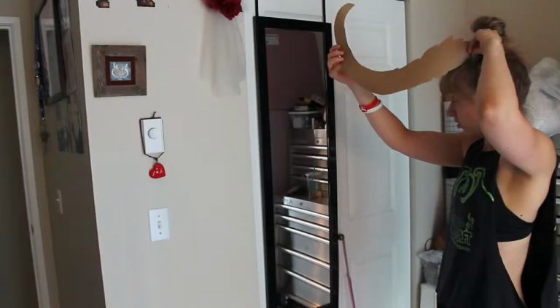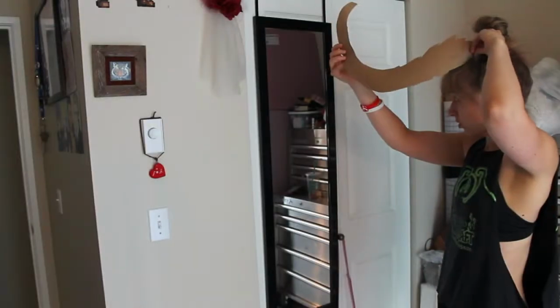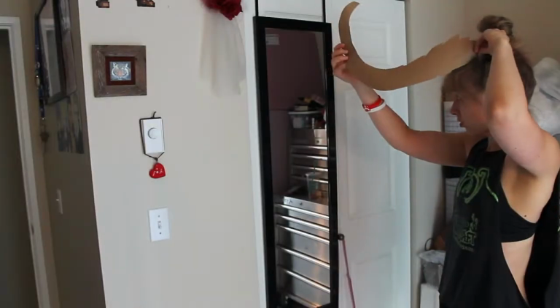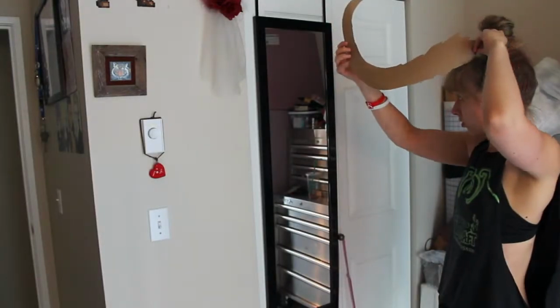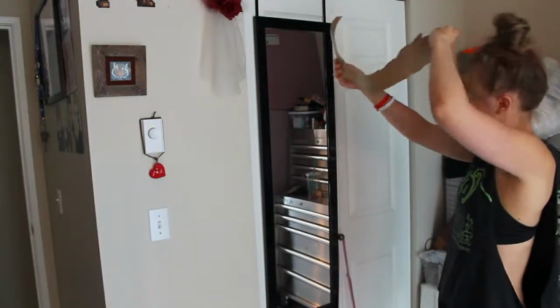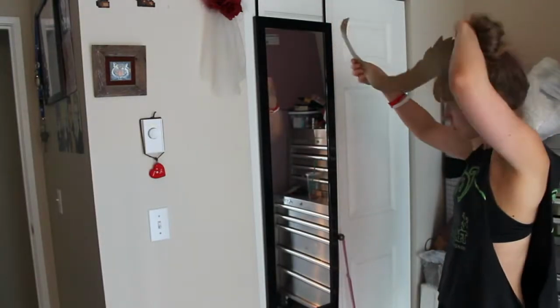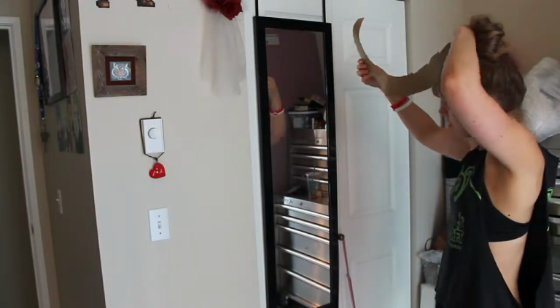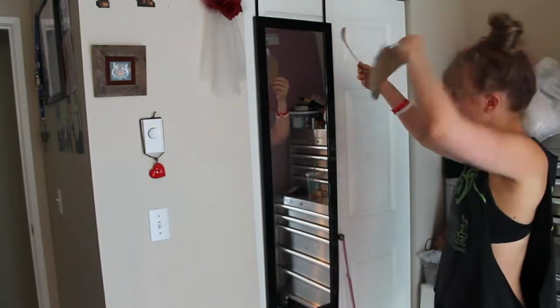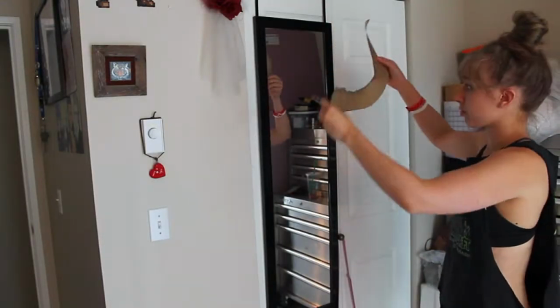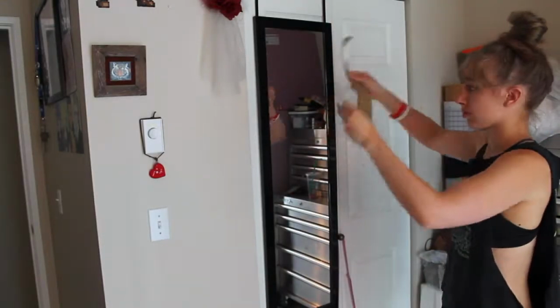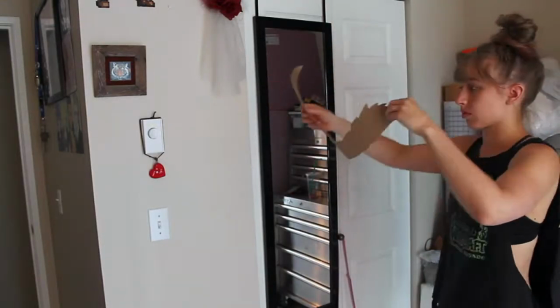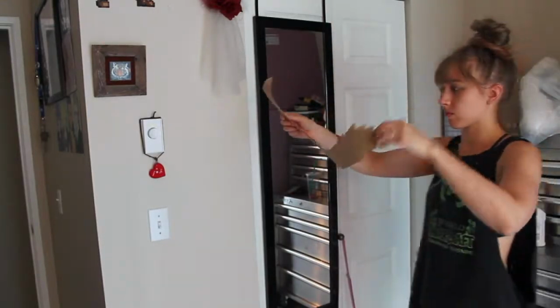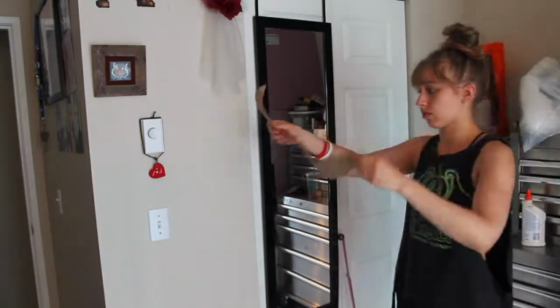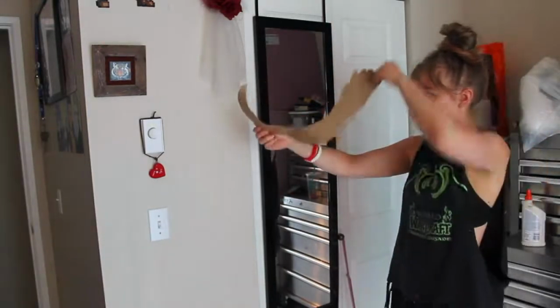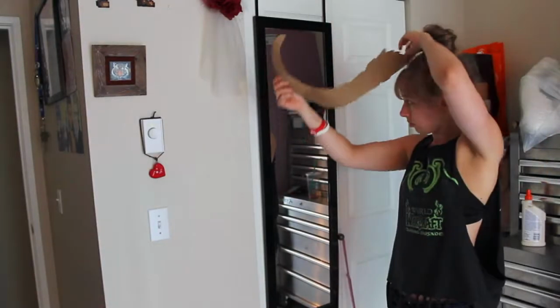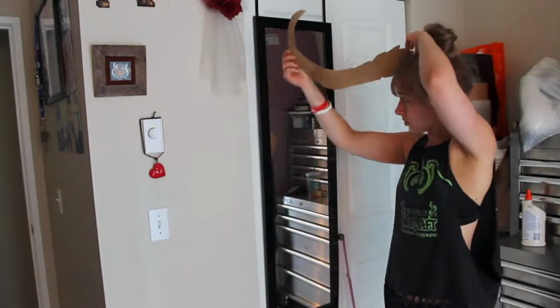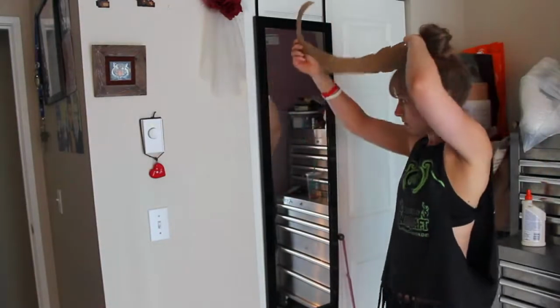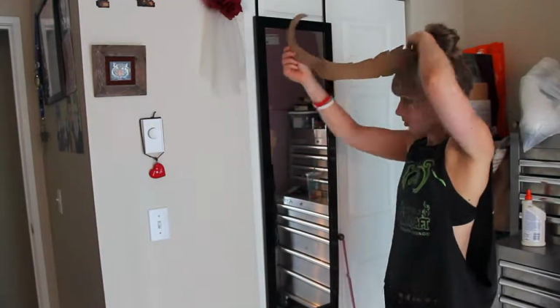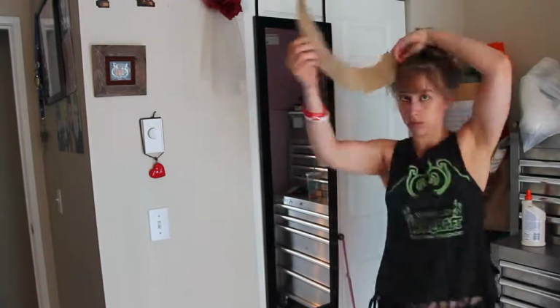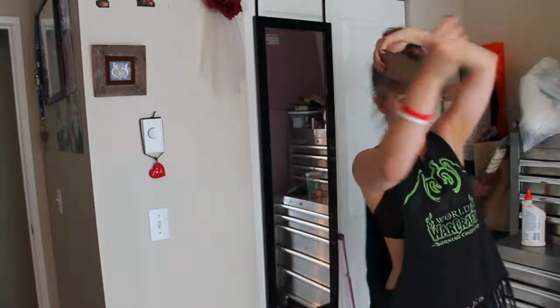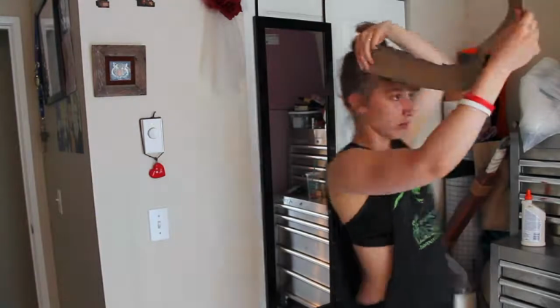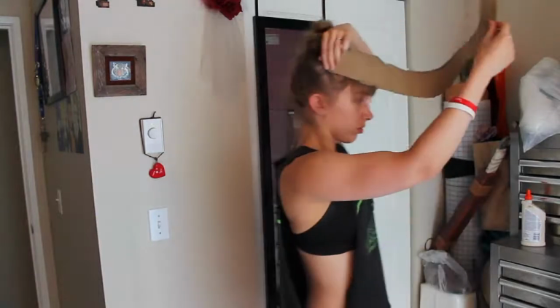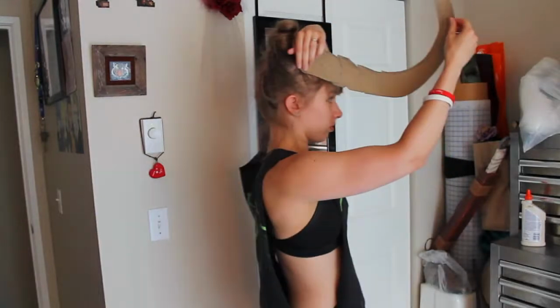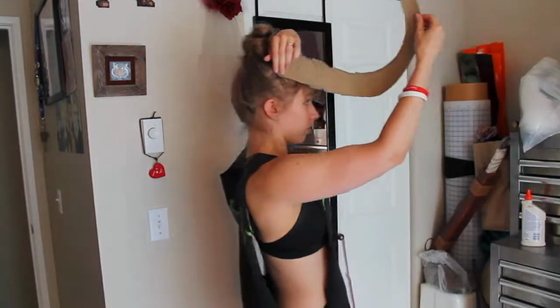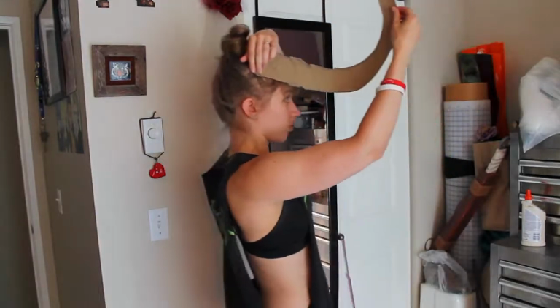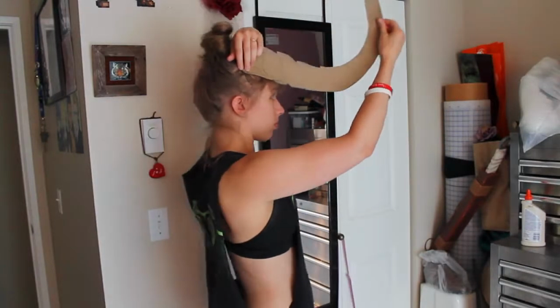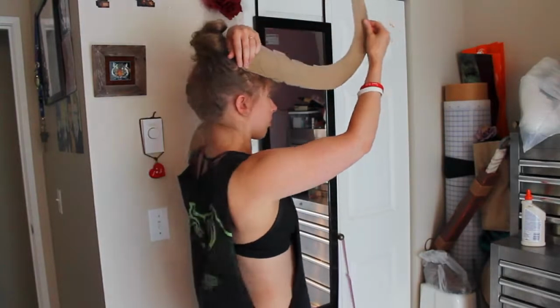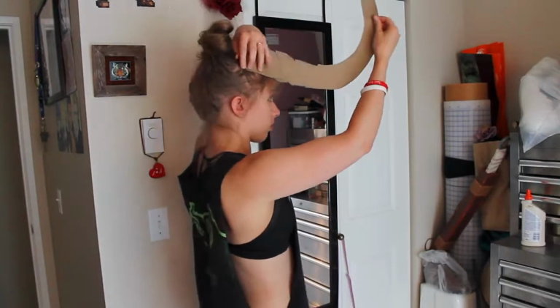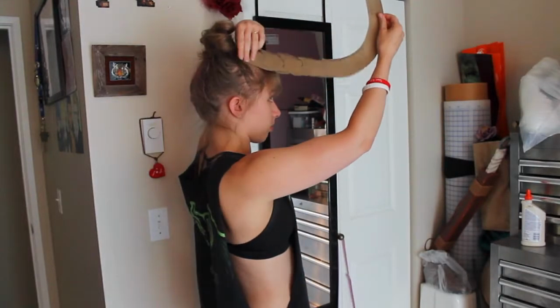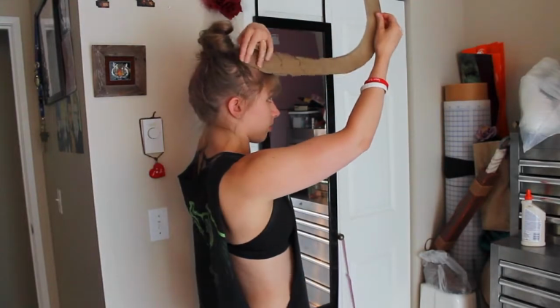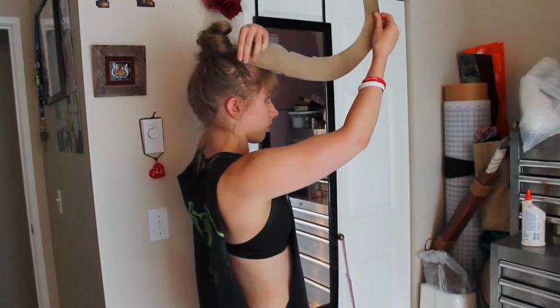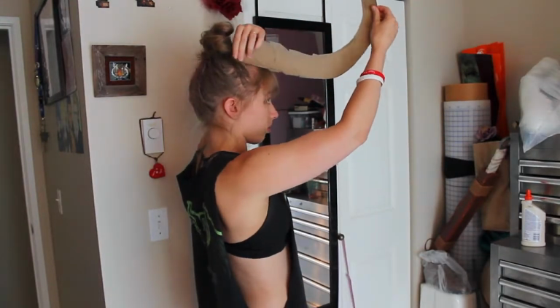Before I start cutting the foam, I just check to make sure I like the size and shape of the horn against my head.